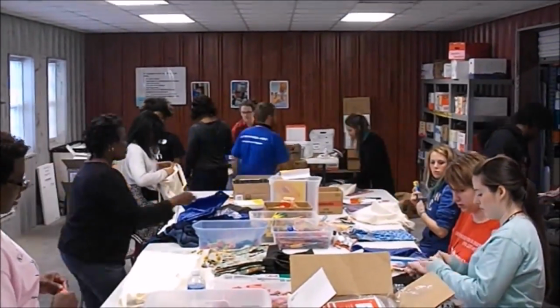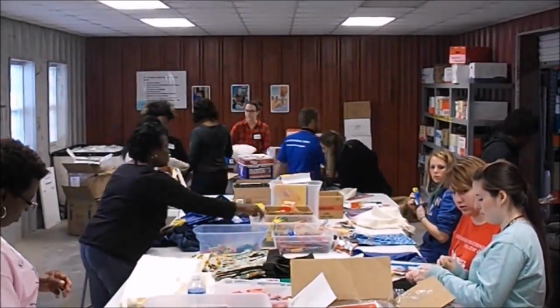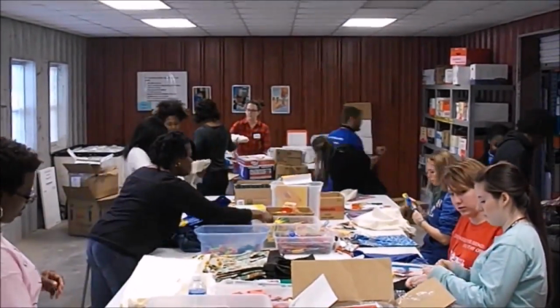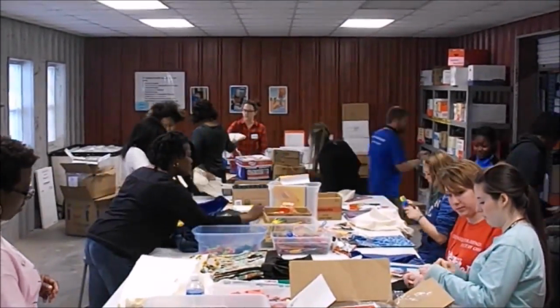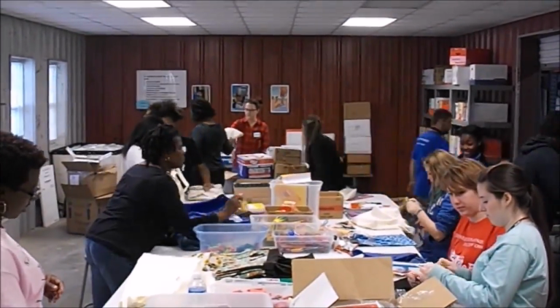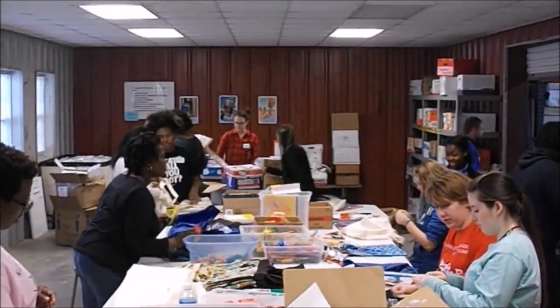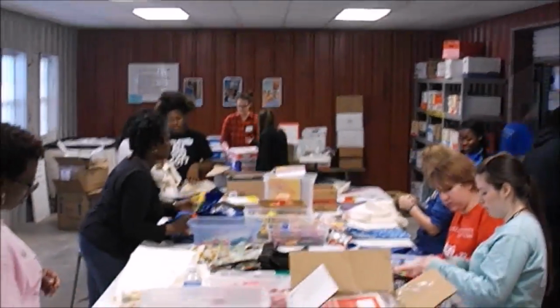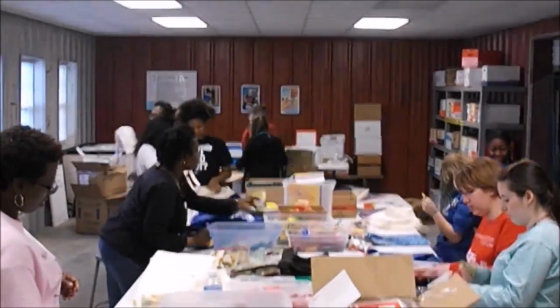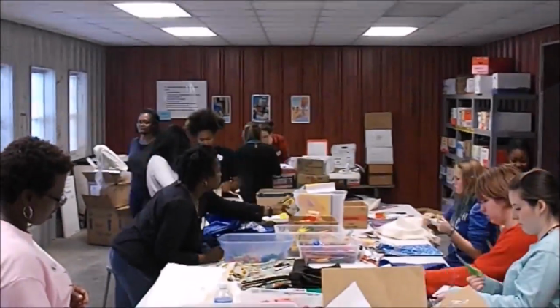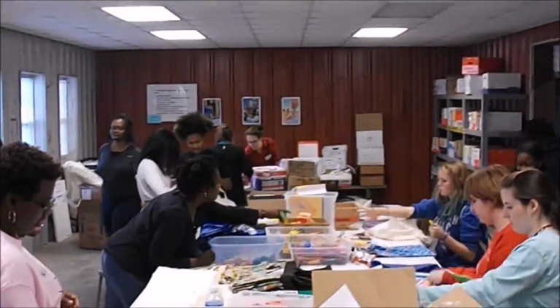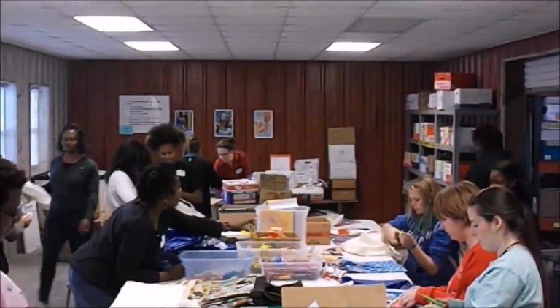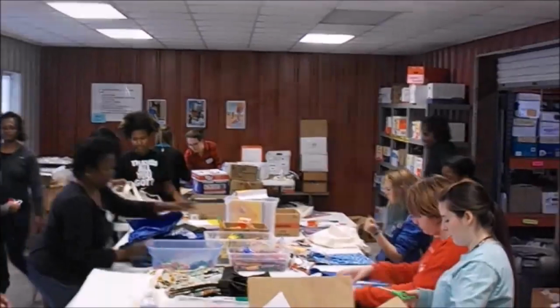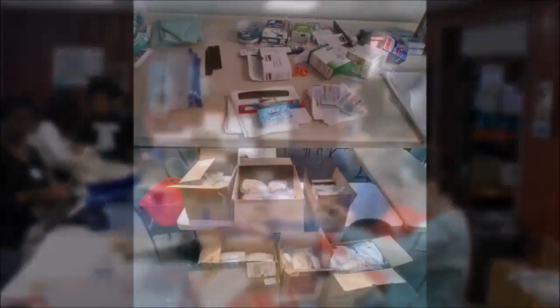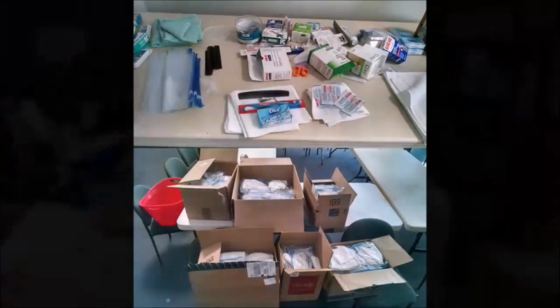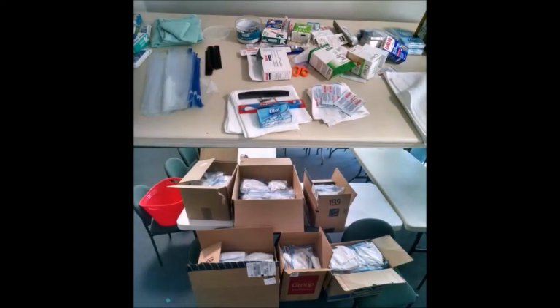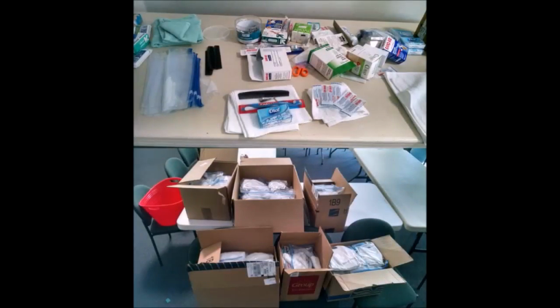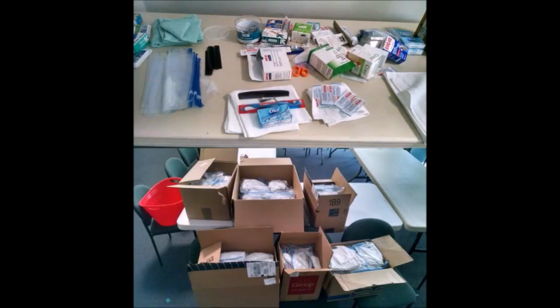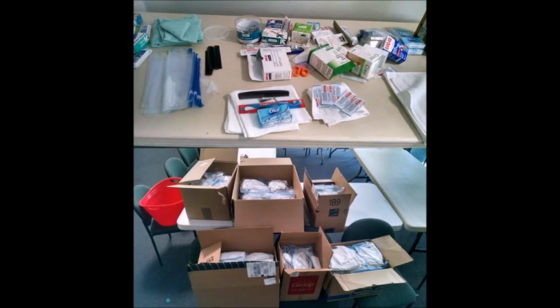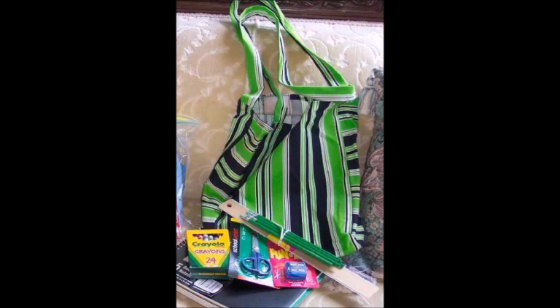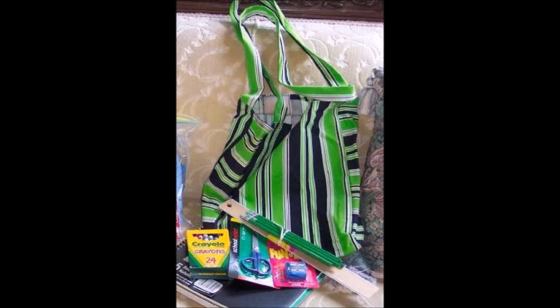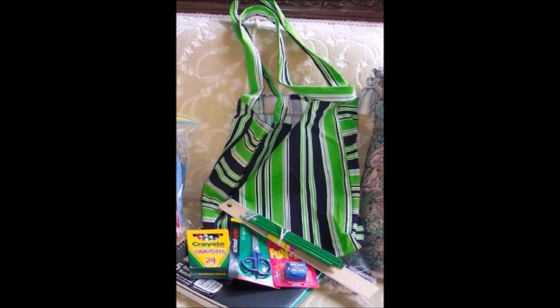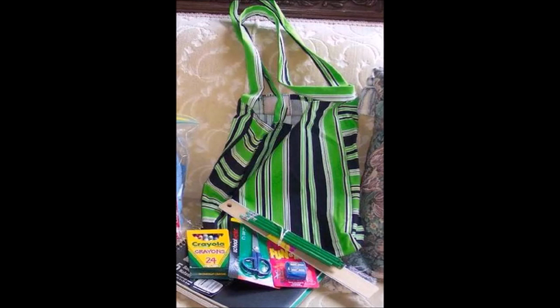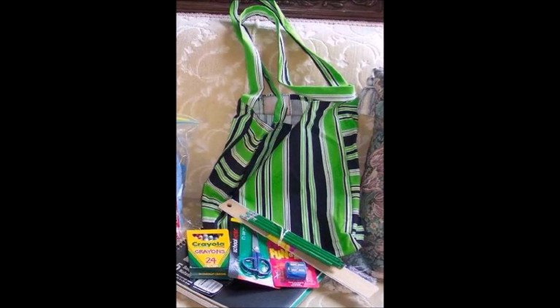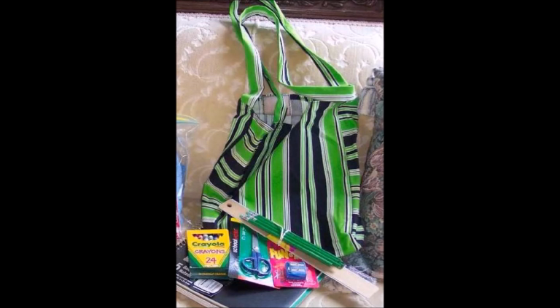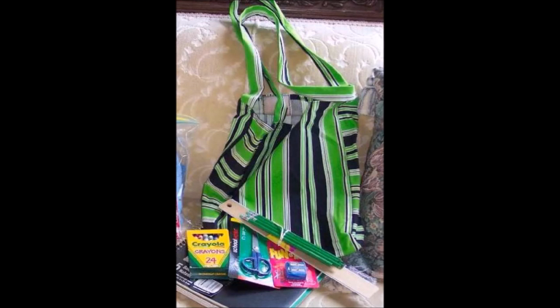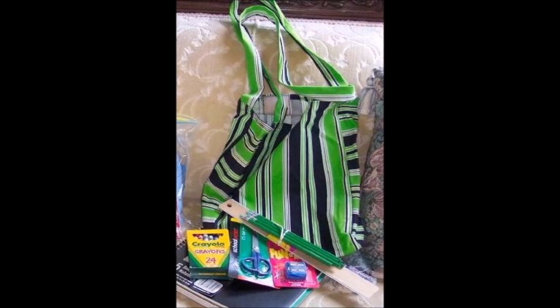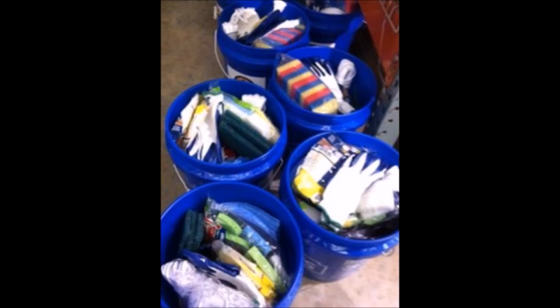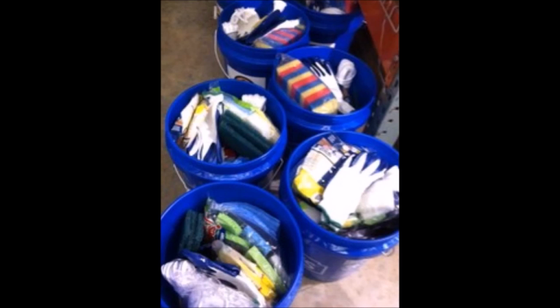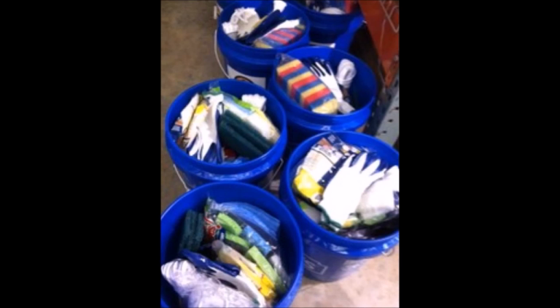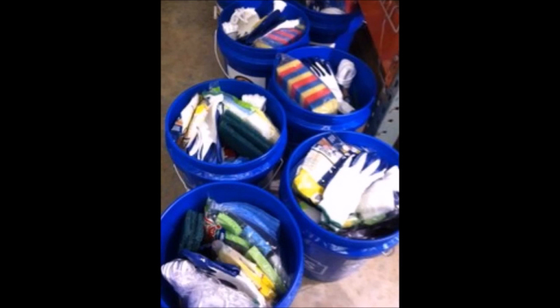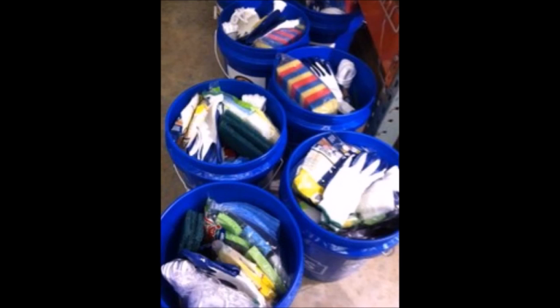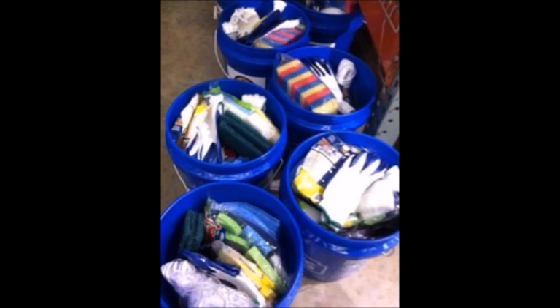There are three kinds of gift of the heart kits: hygiene kits, school kits, and emergency cleanup buckets.